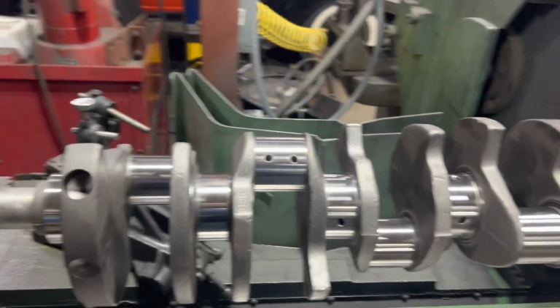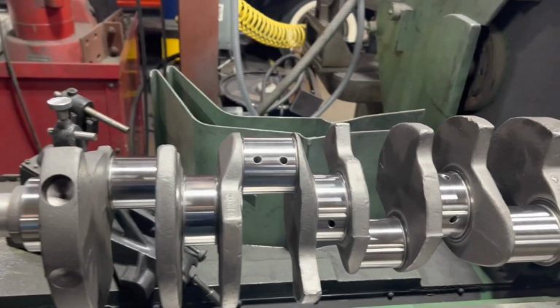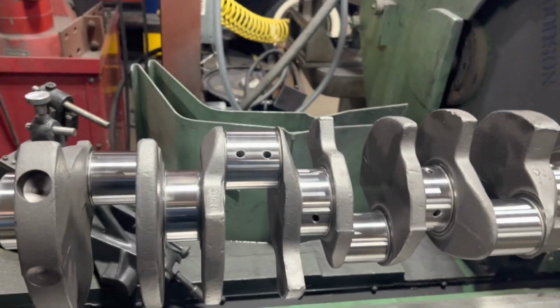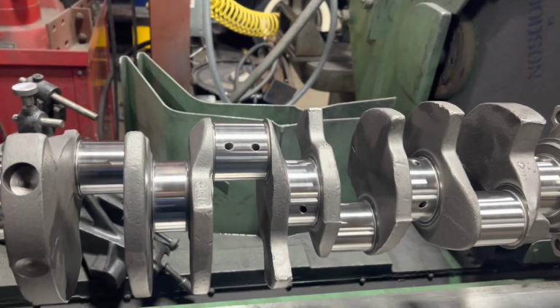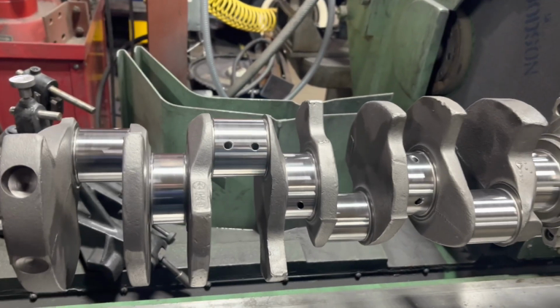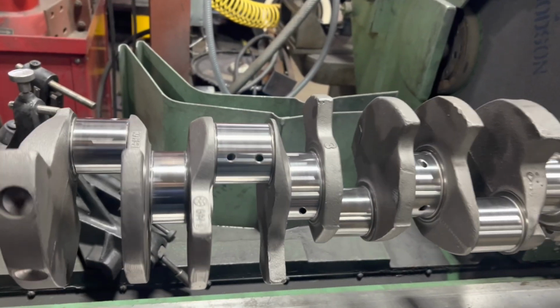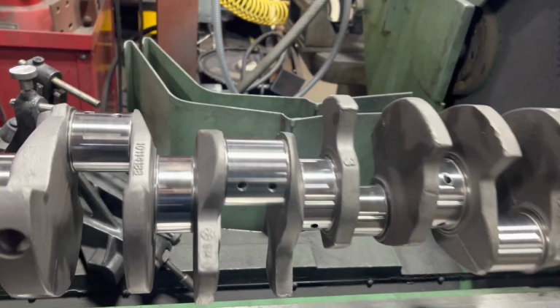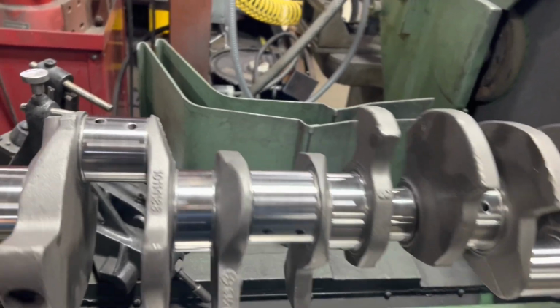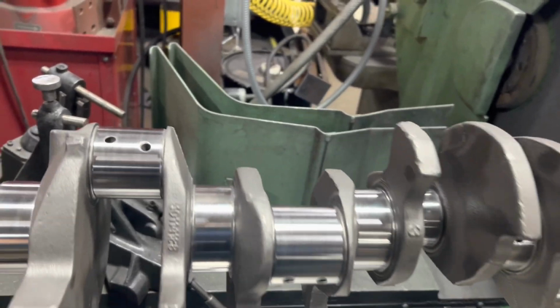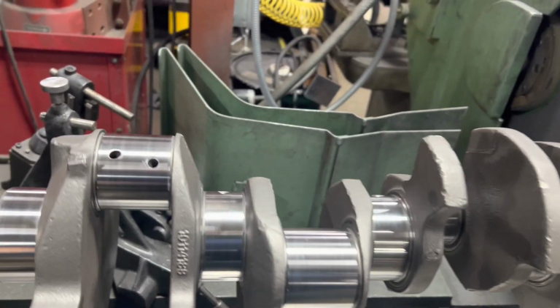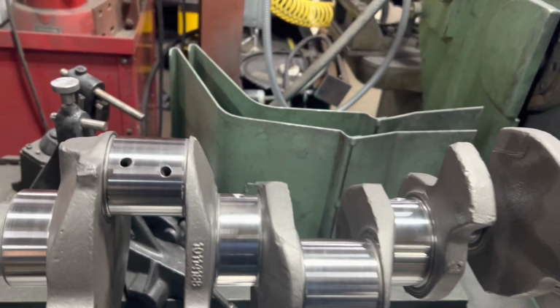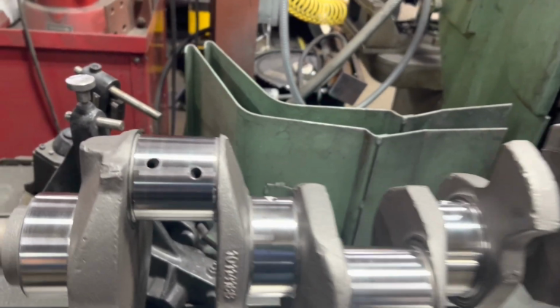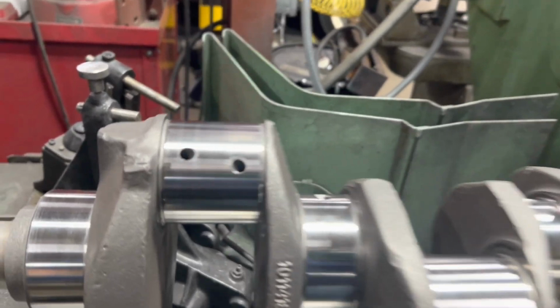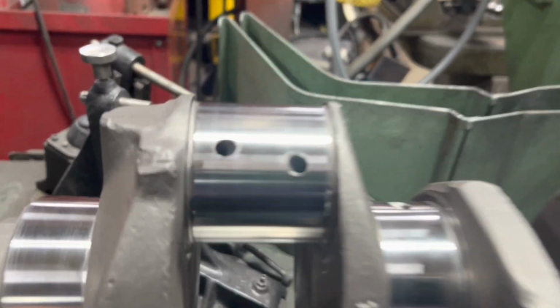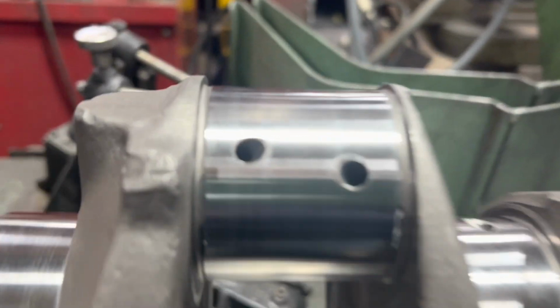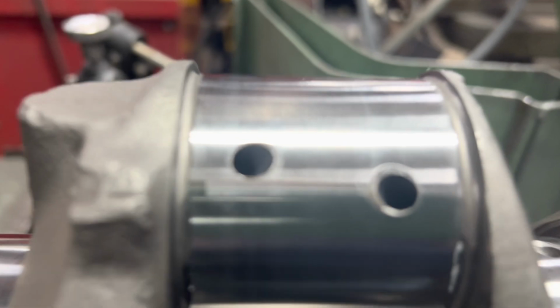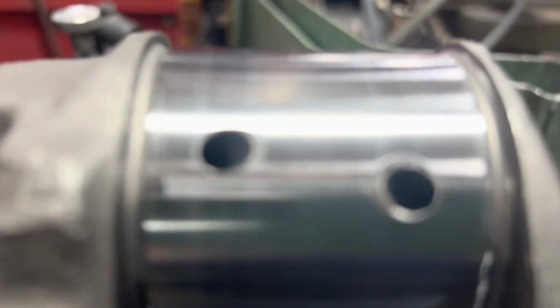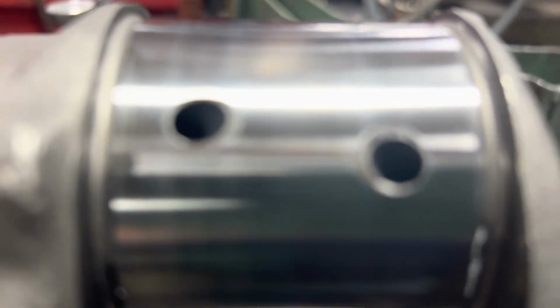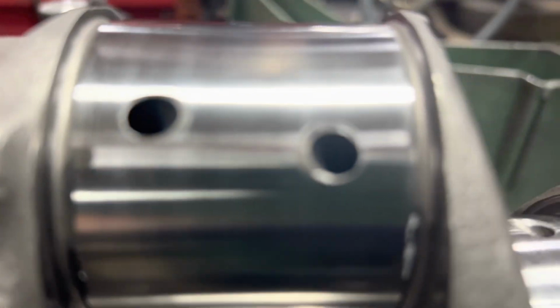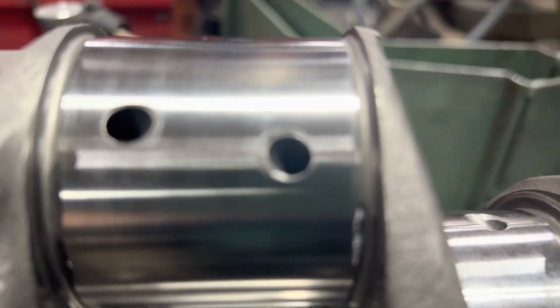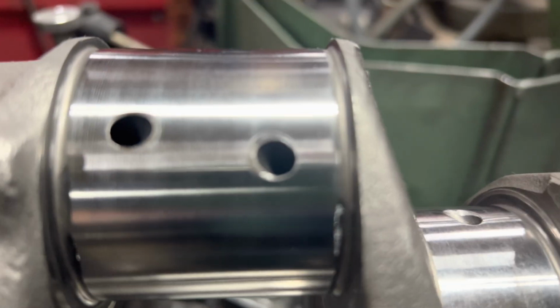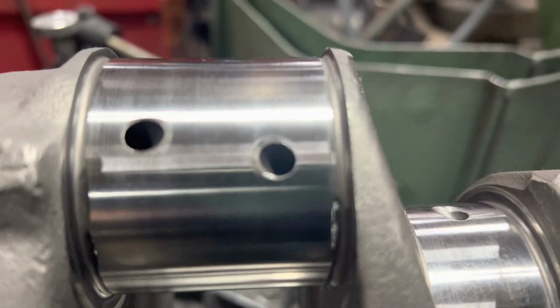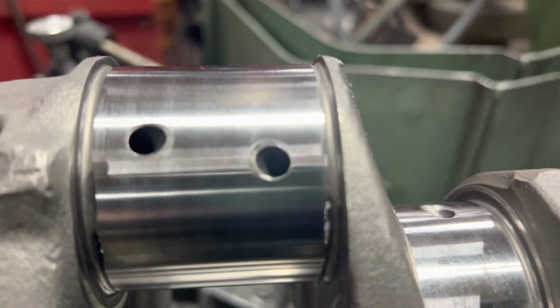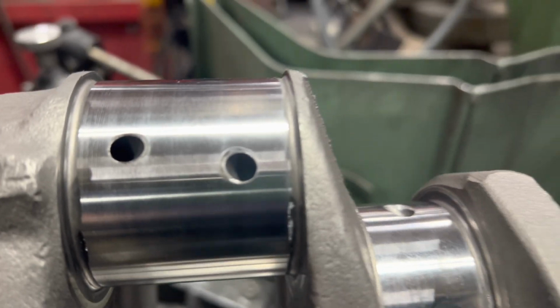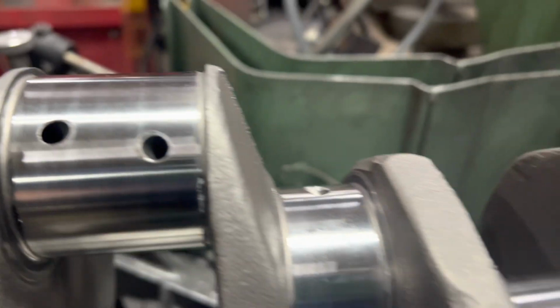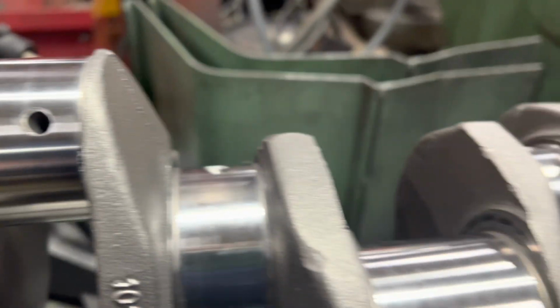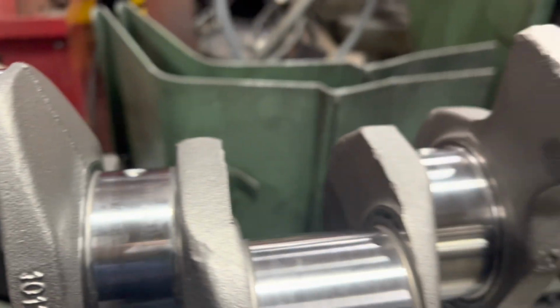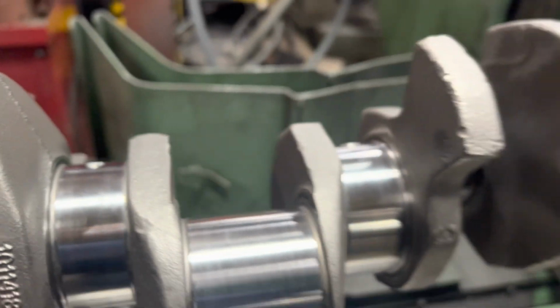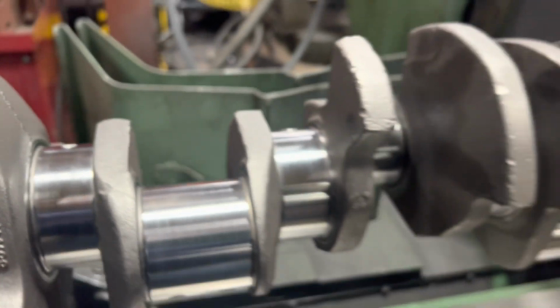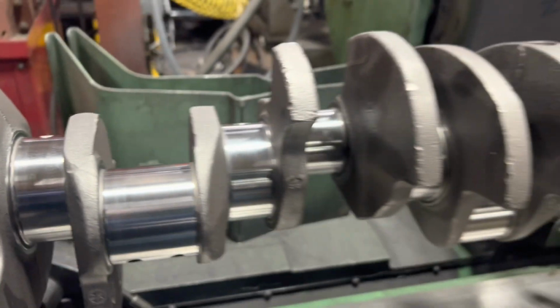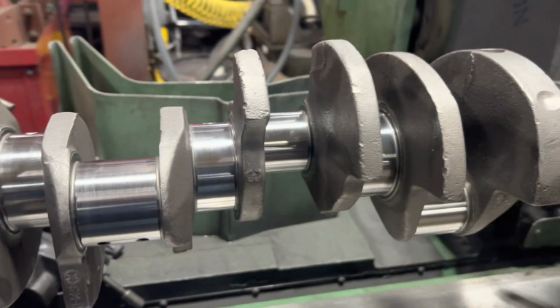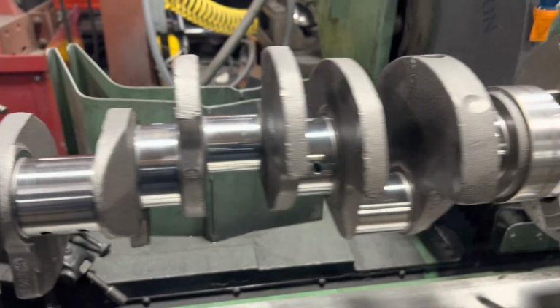Final clean — all the oil holes chamfered. Good enough.